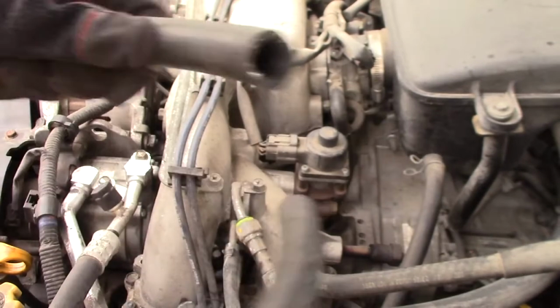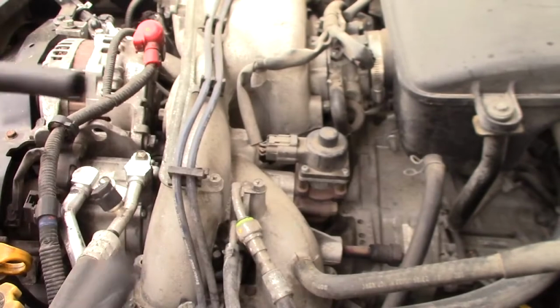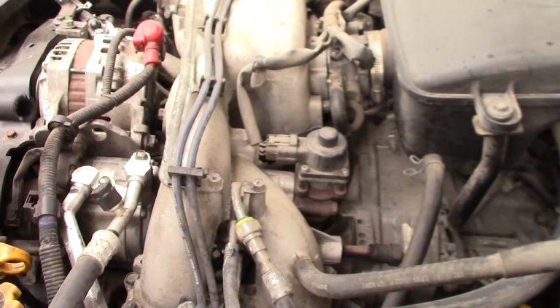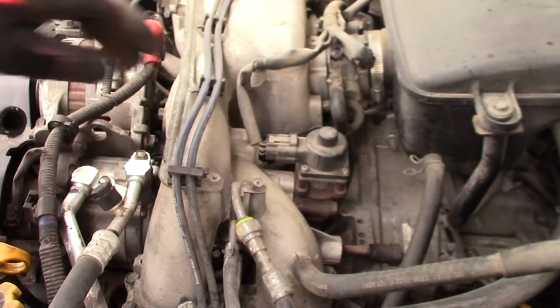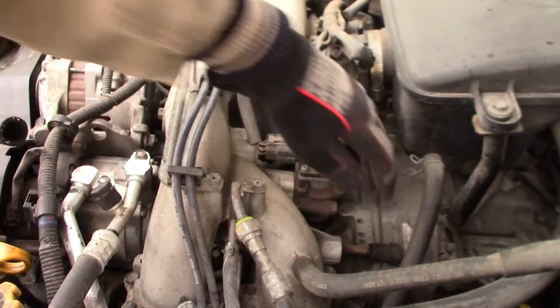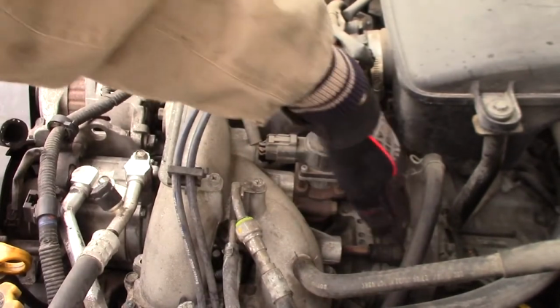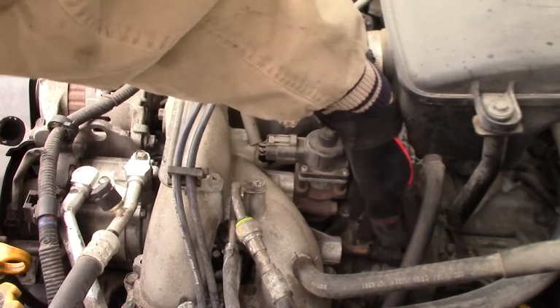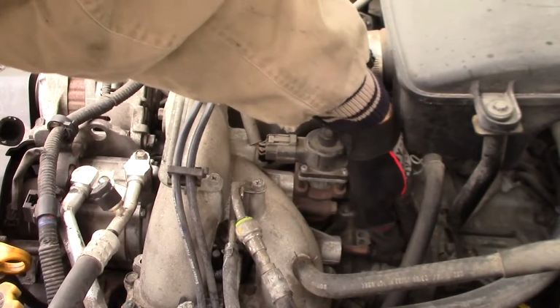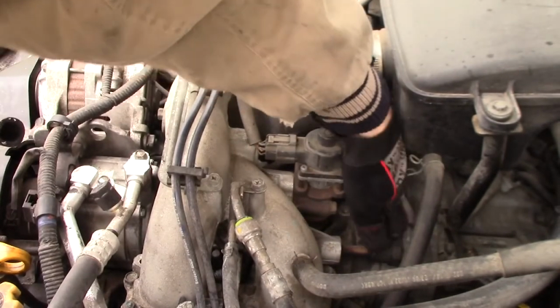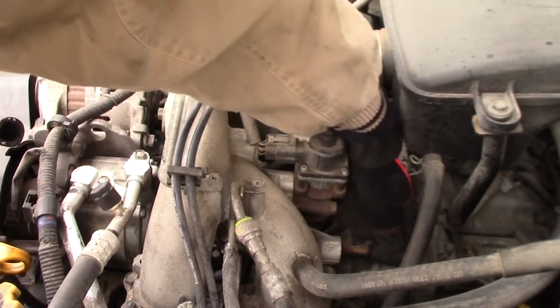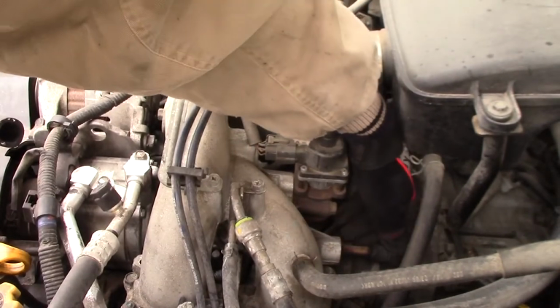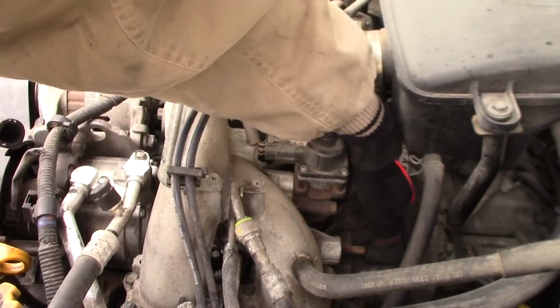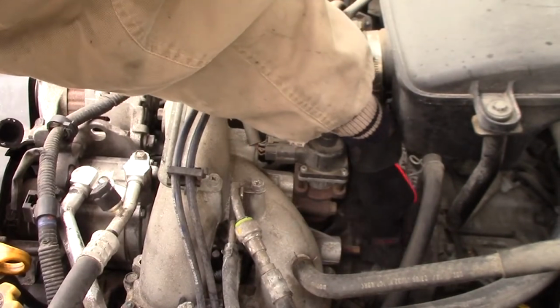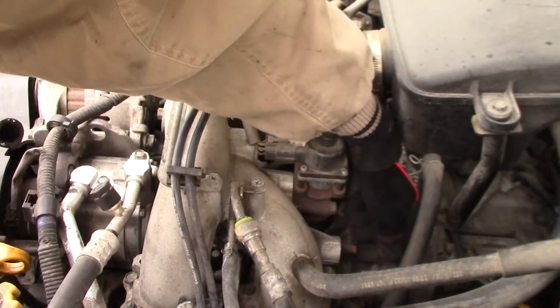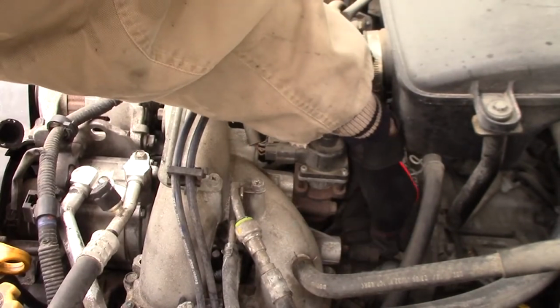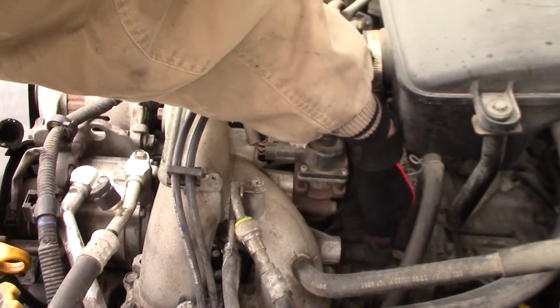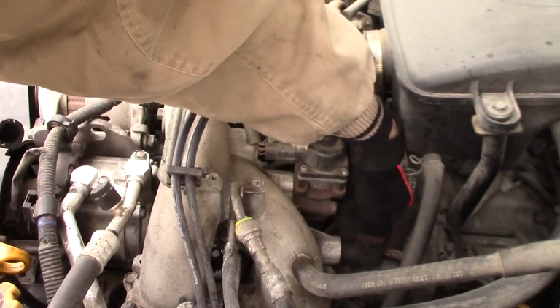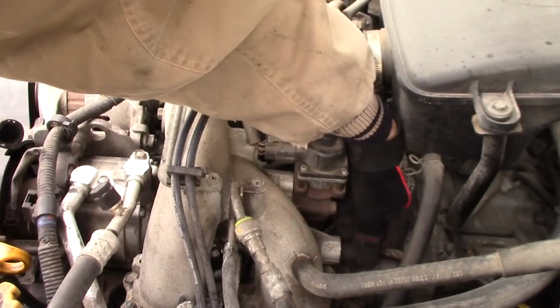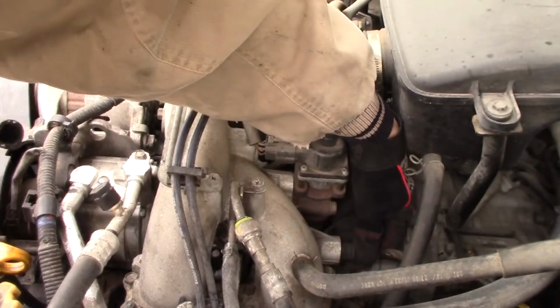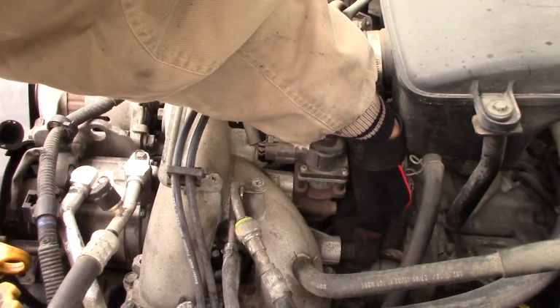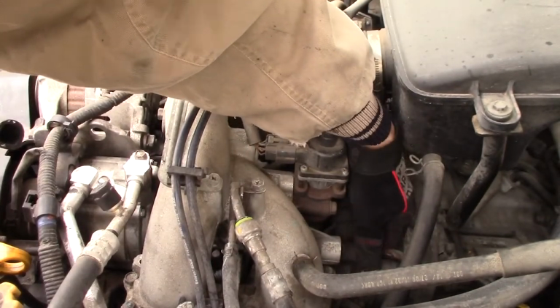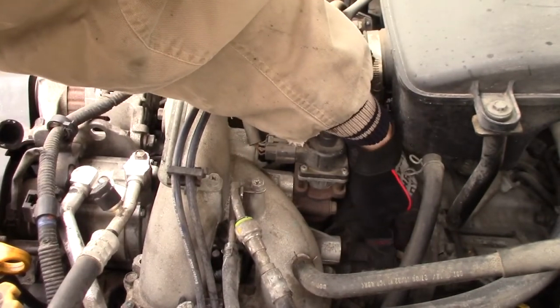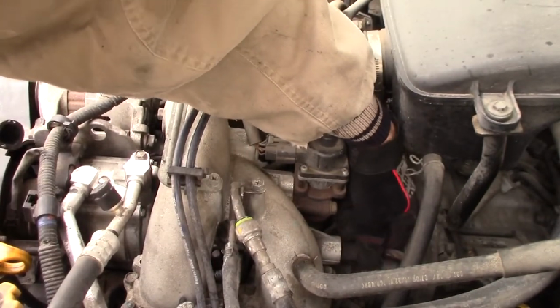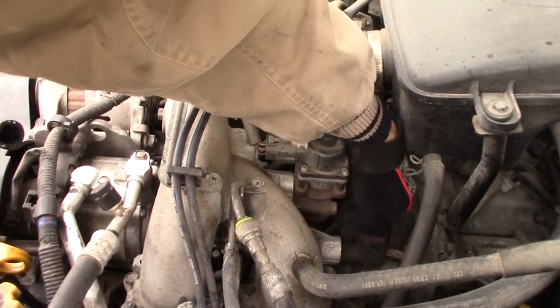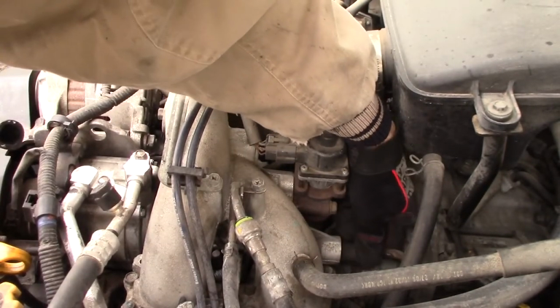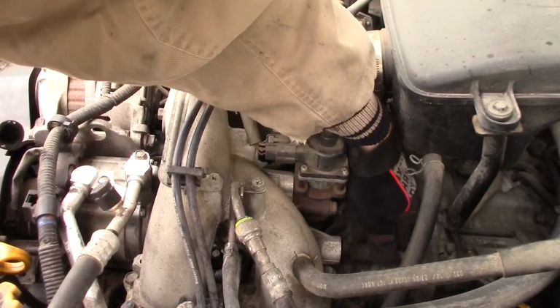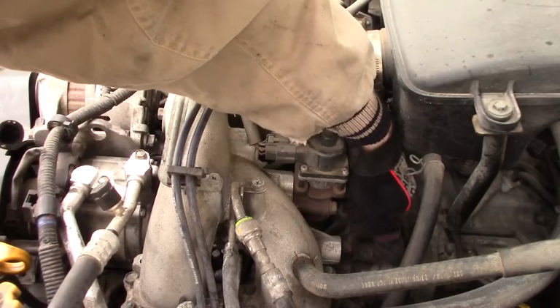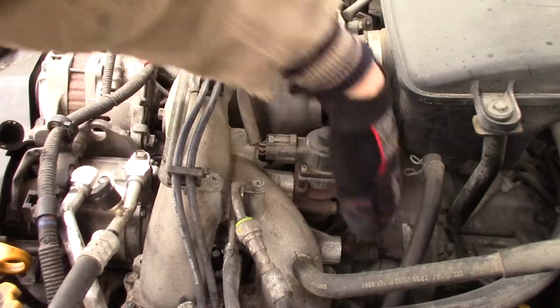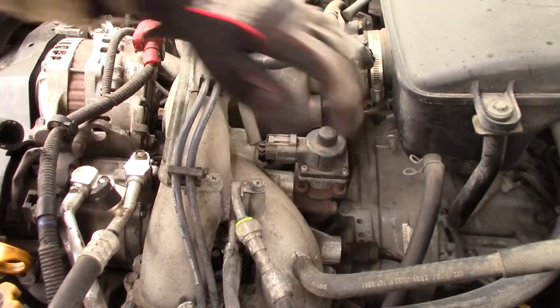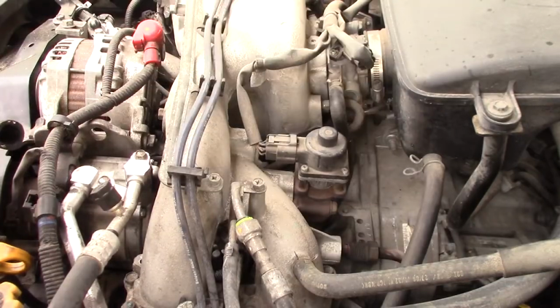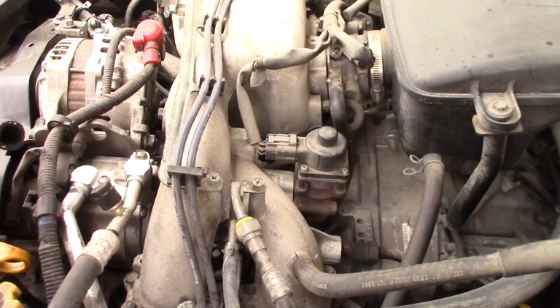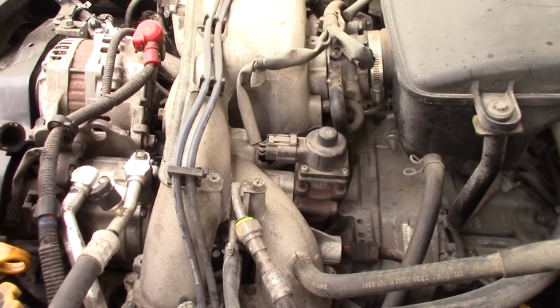And — oh, look at this! Wow, that's totally out. That'll be an exhaust leak.